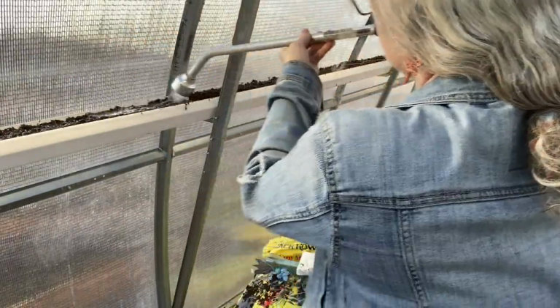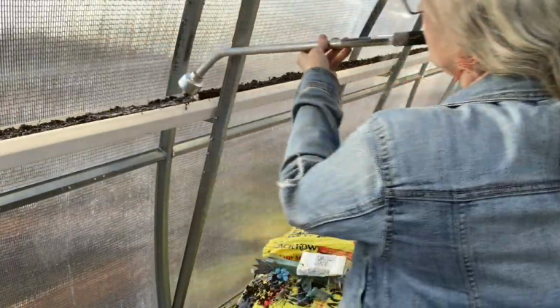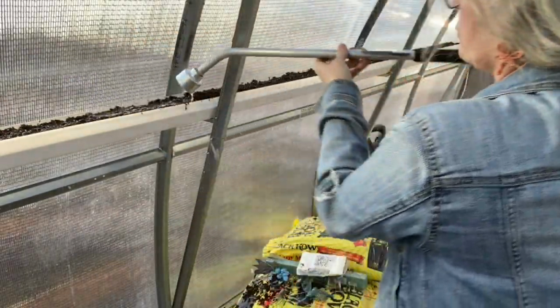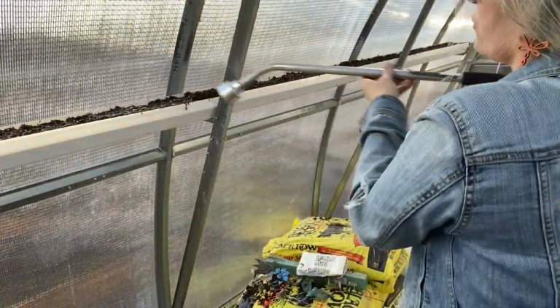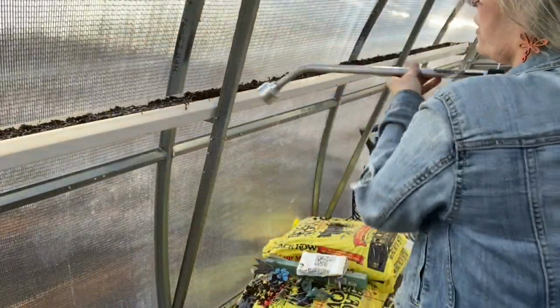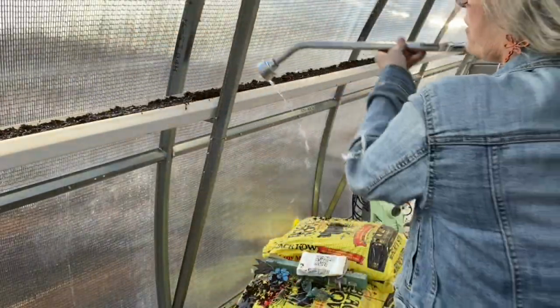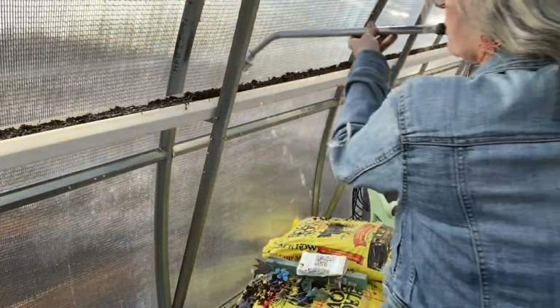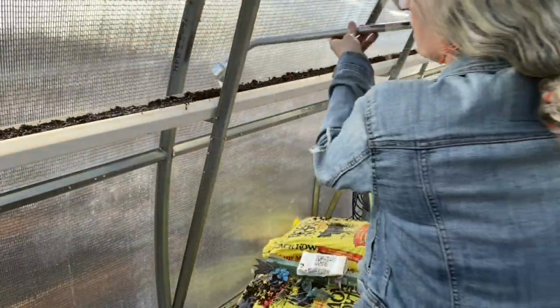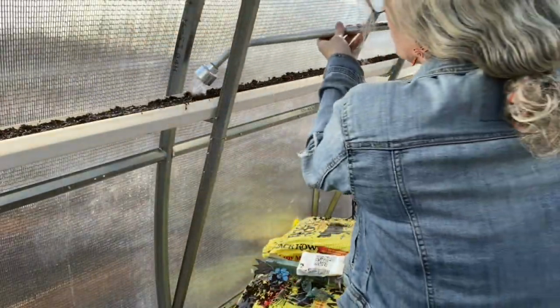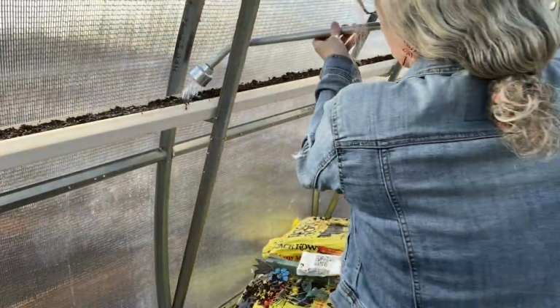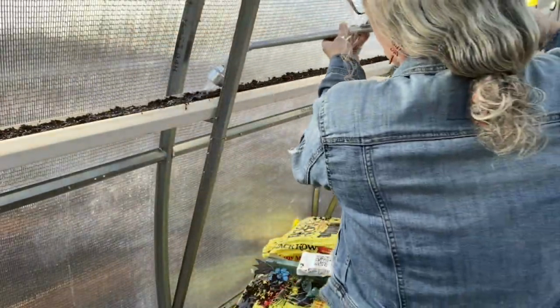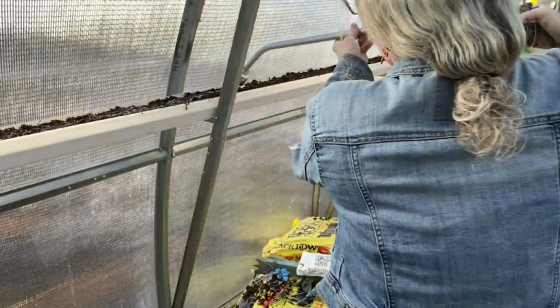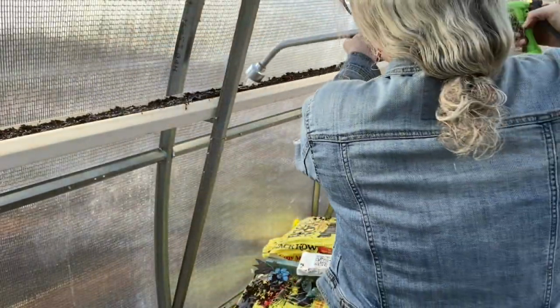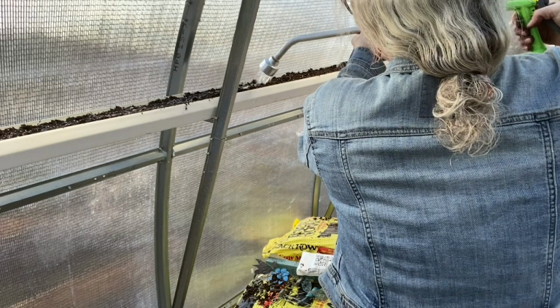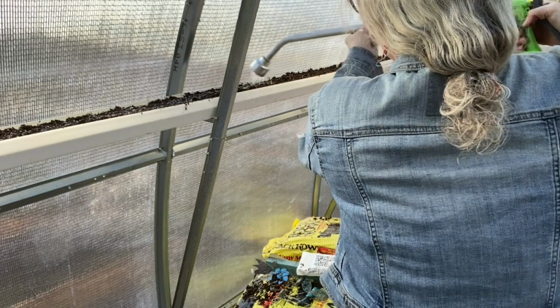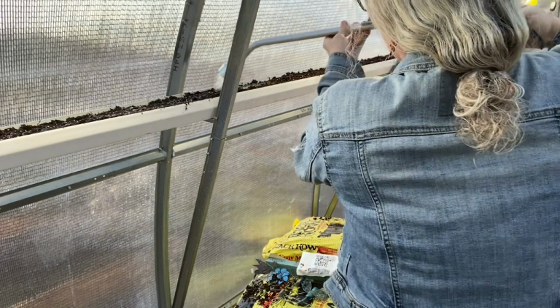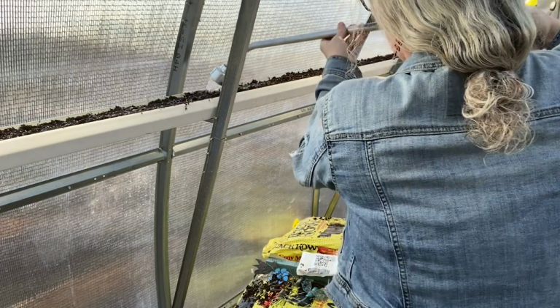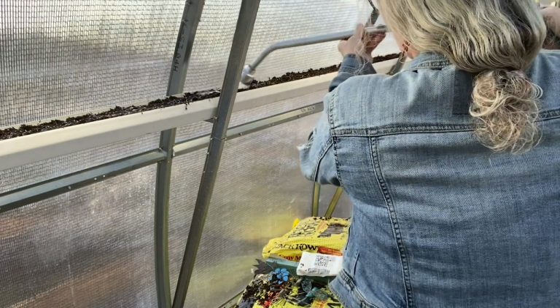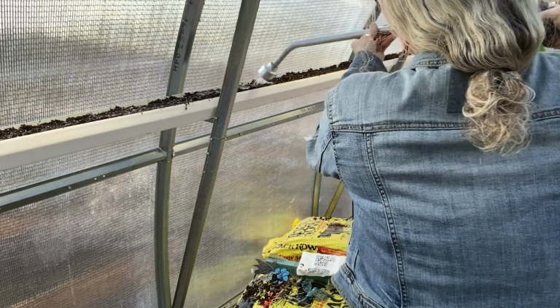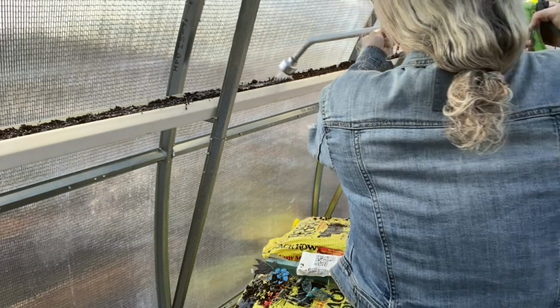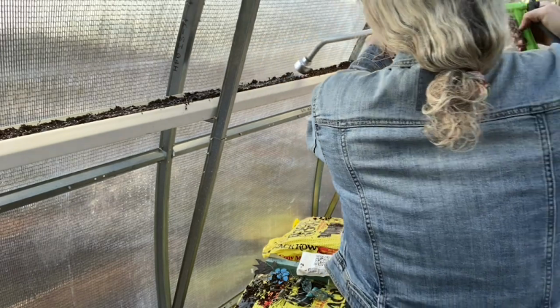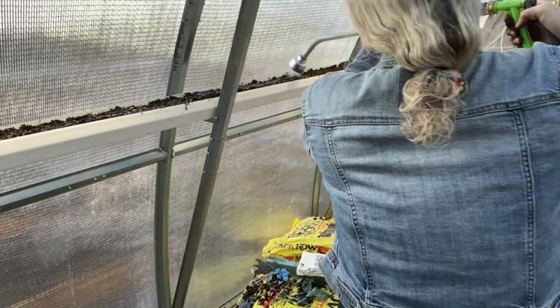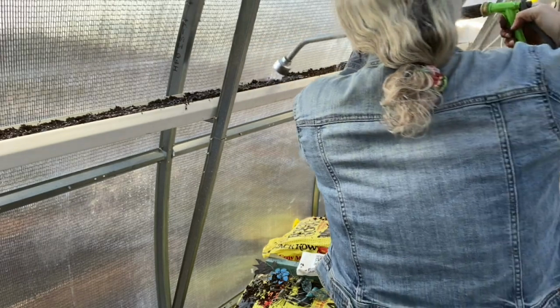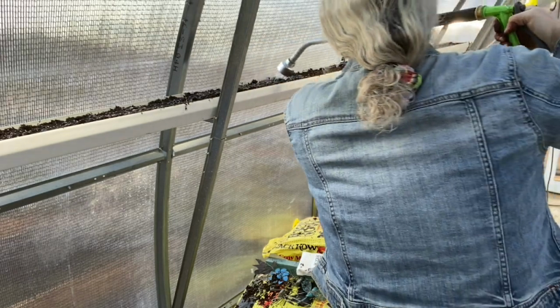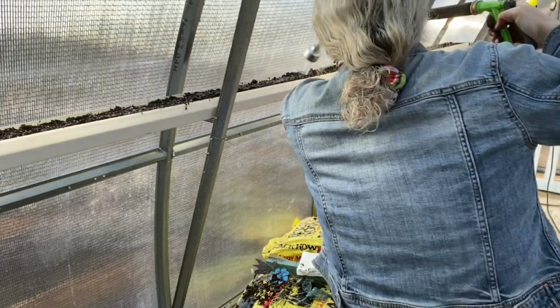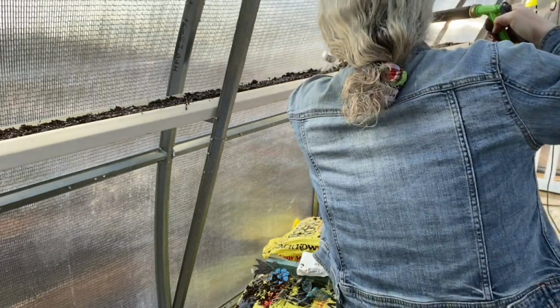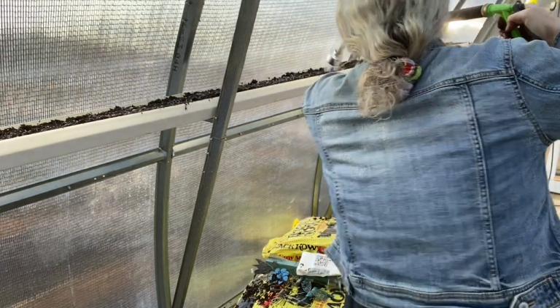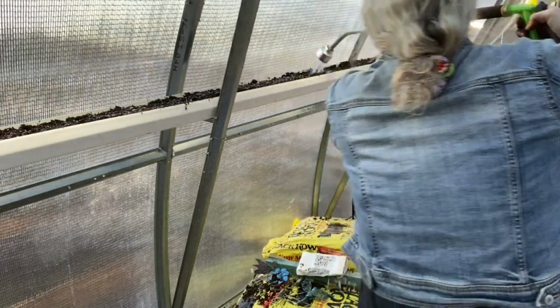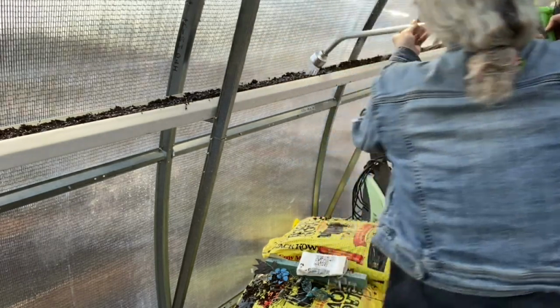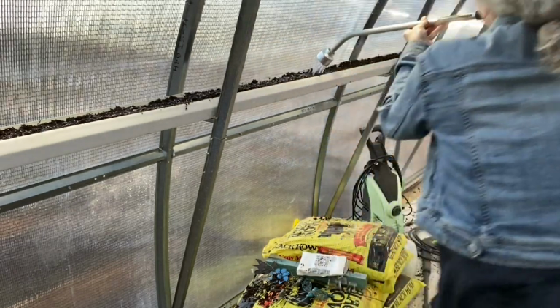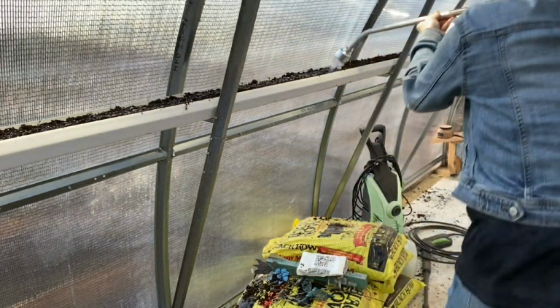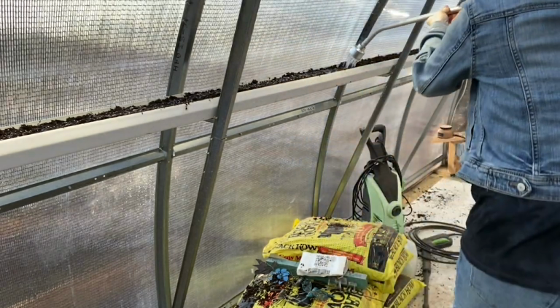Bruce fixed this whole watering setup for me so I could spend less time watering.